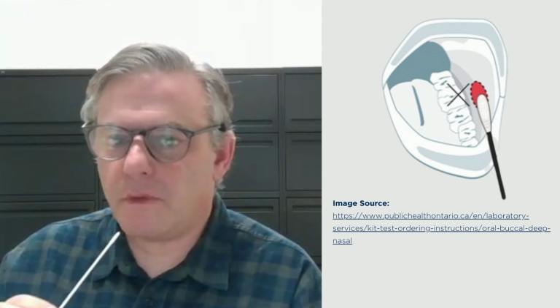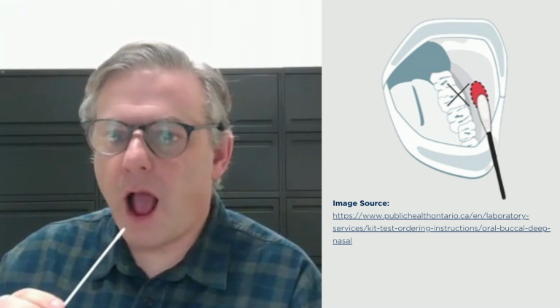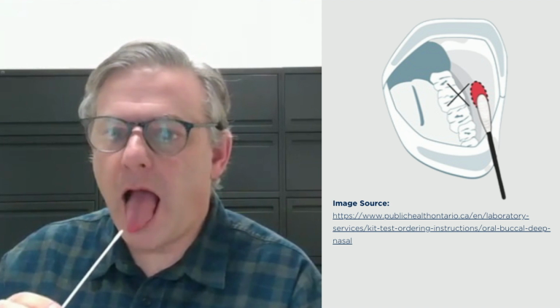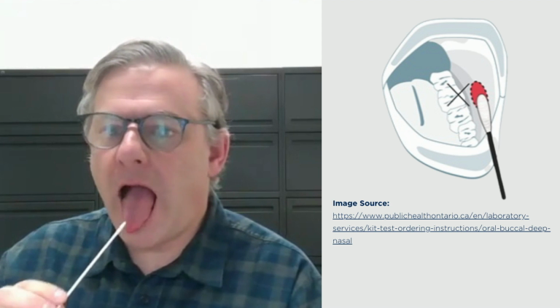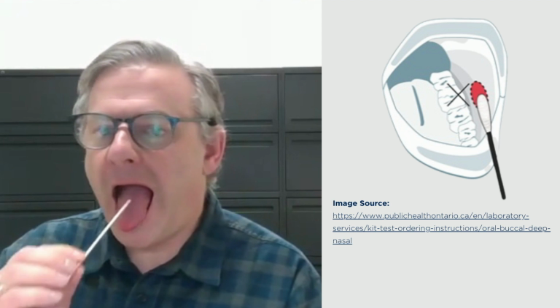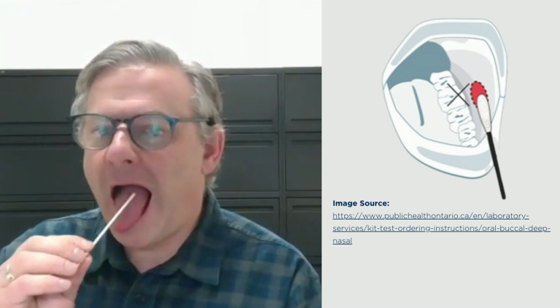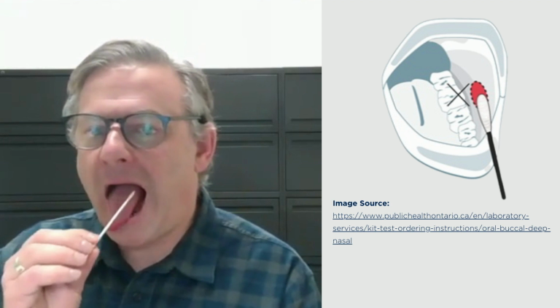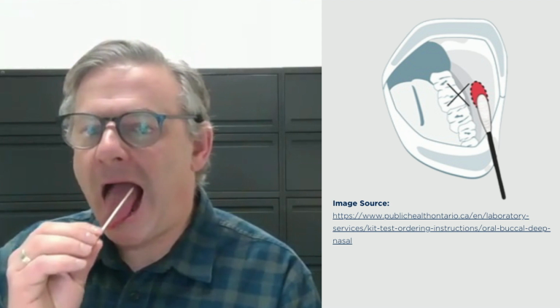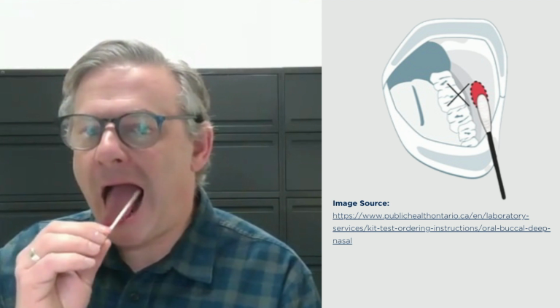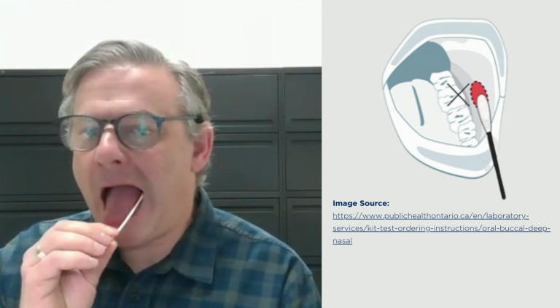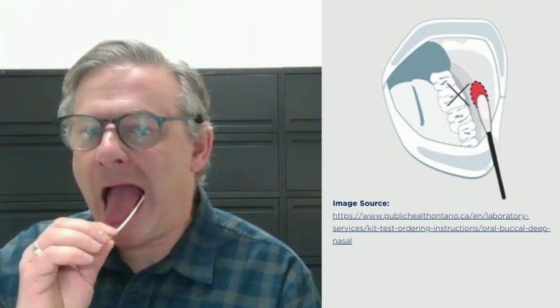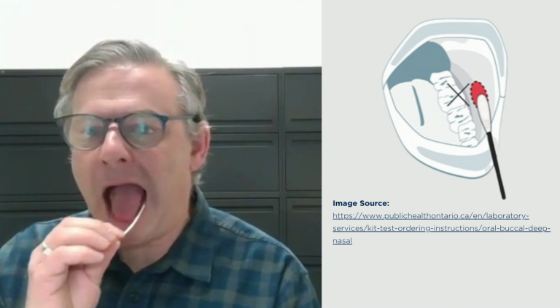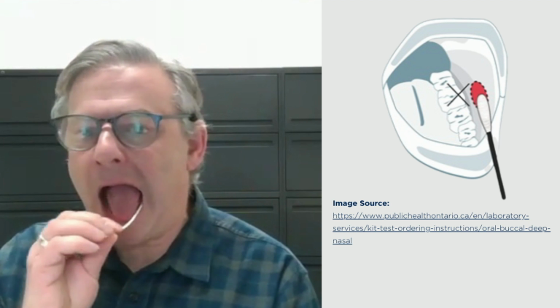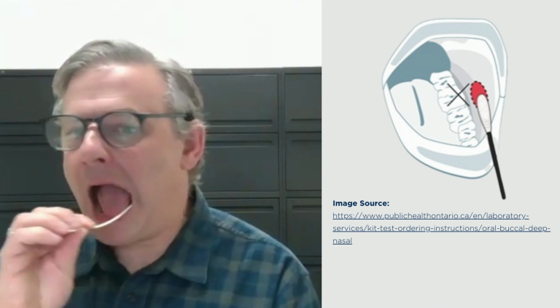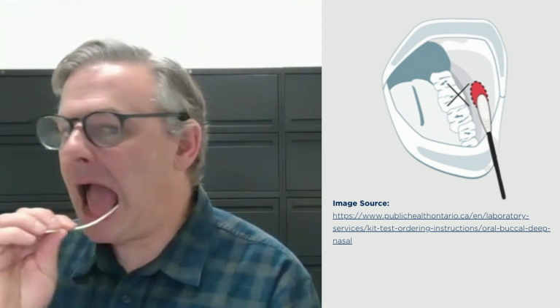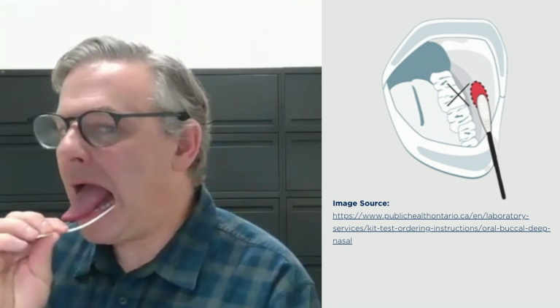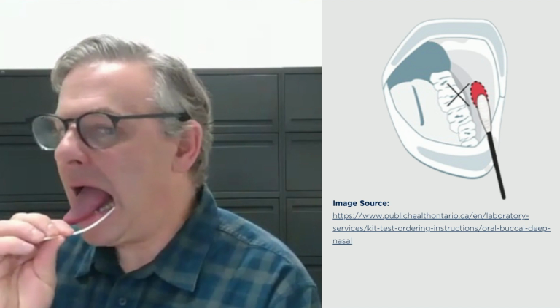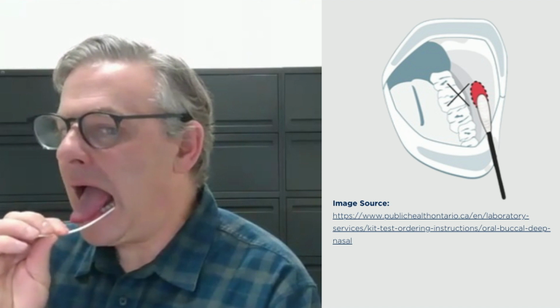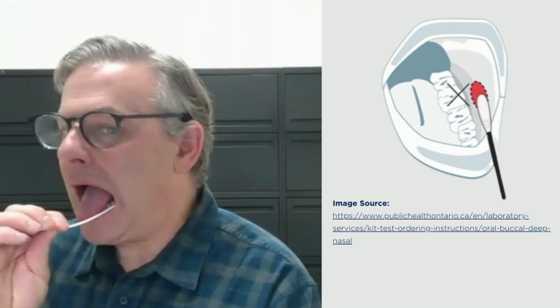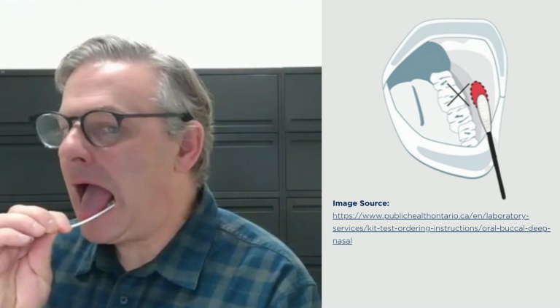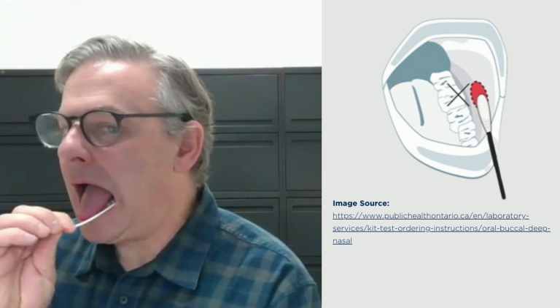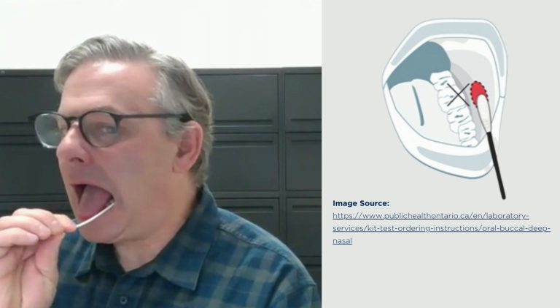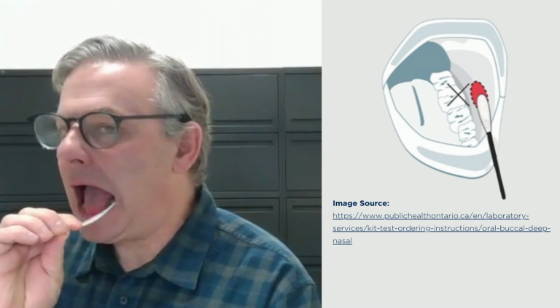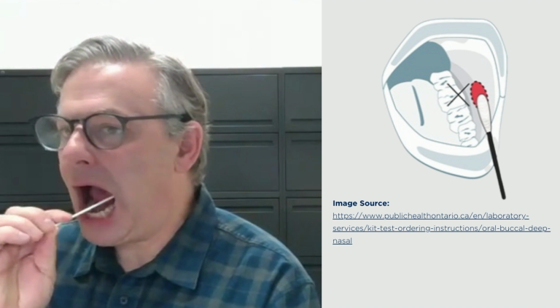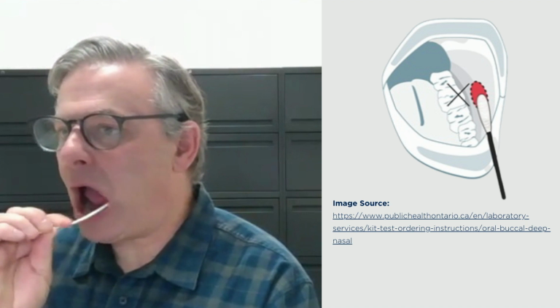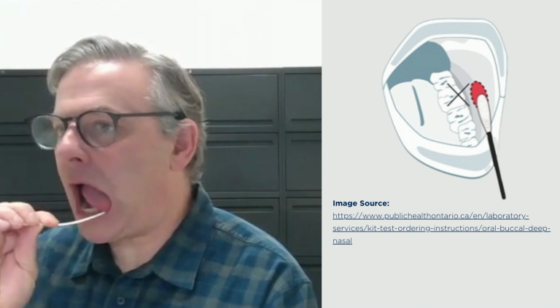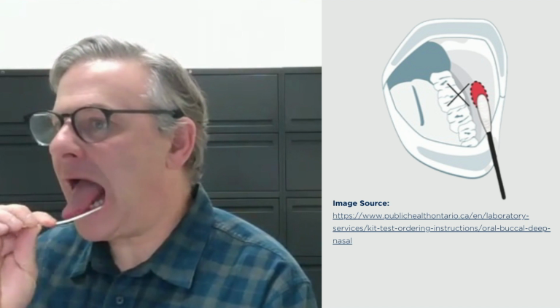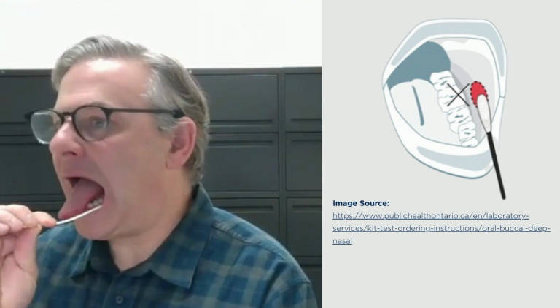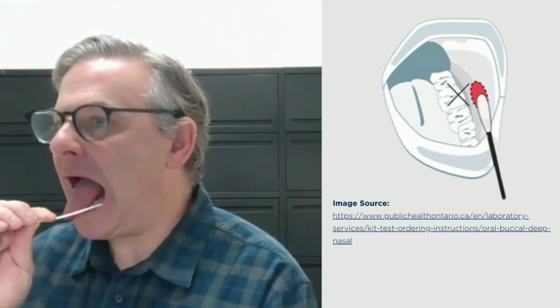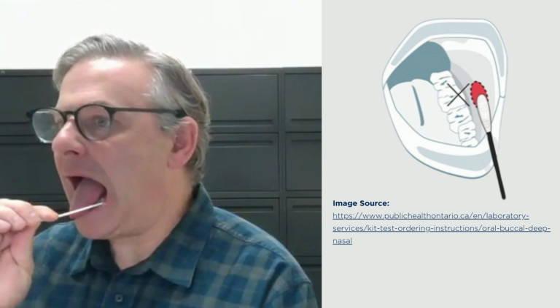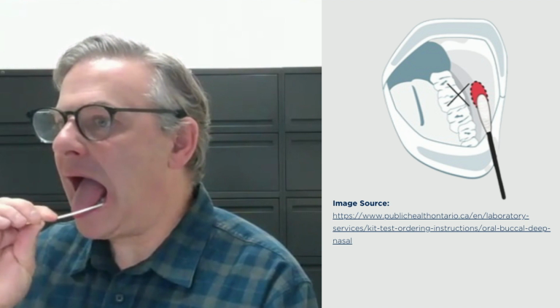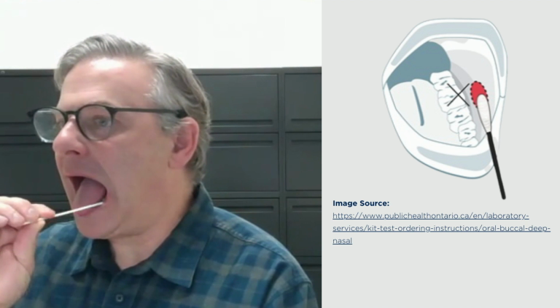Rub the inside of each cheek between the cheek and gums, rotating the swab for five seconds, avoiding your teeth. Don't forget to swab both cheeks.